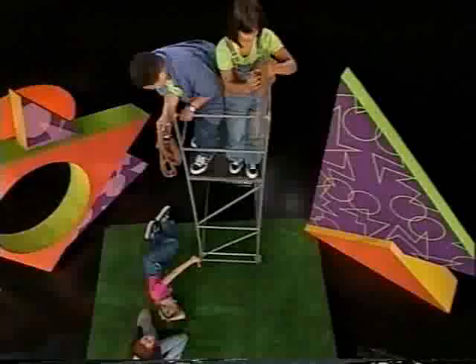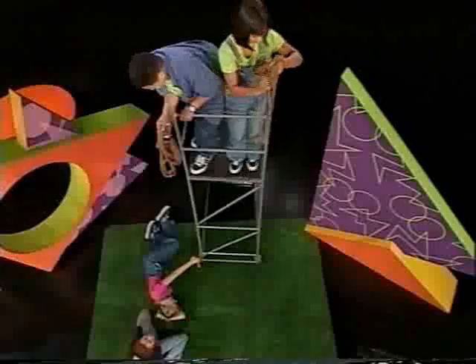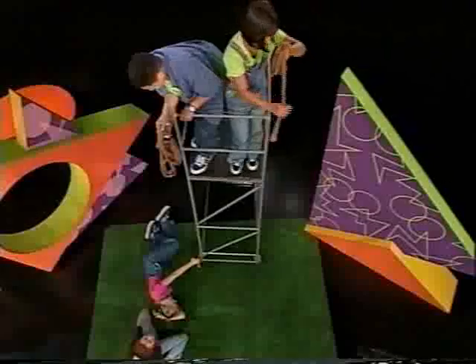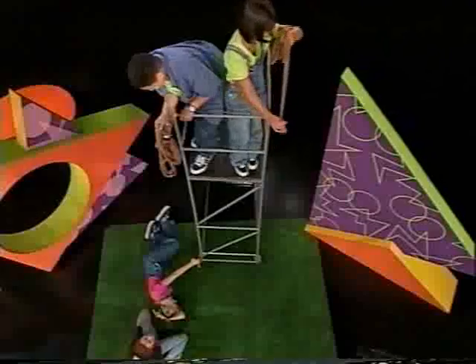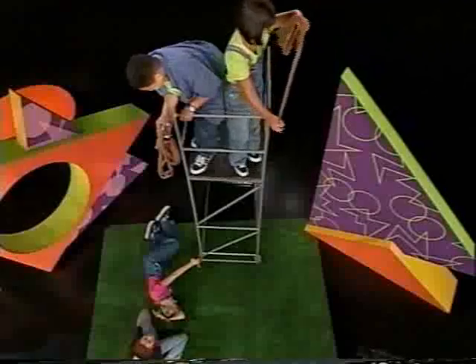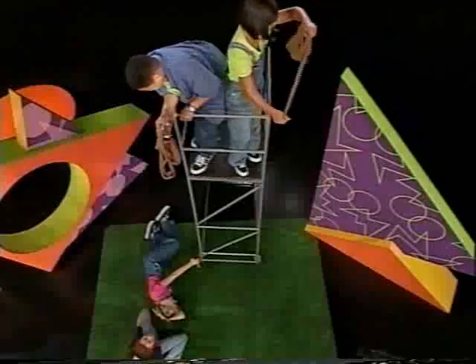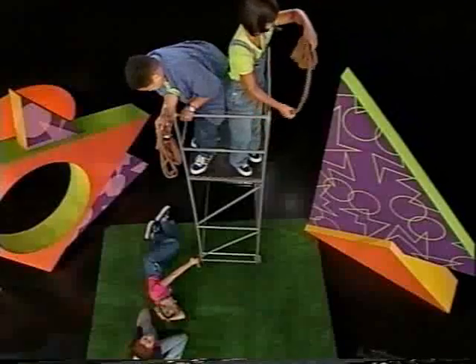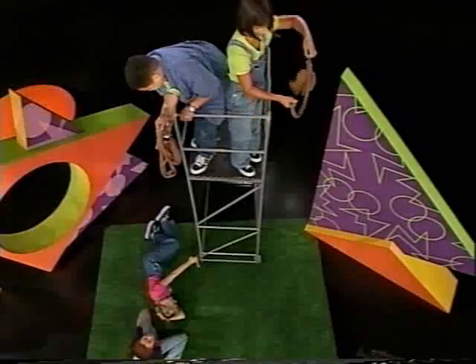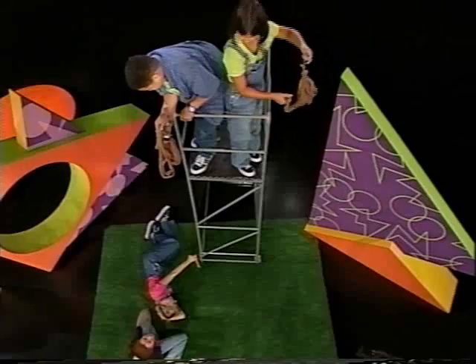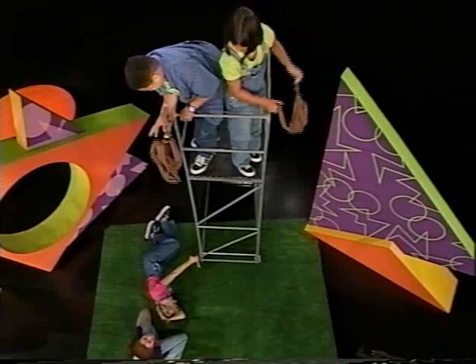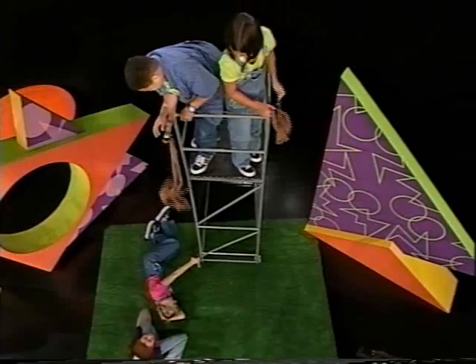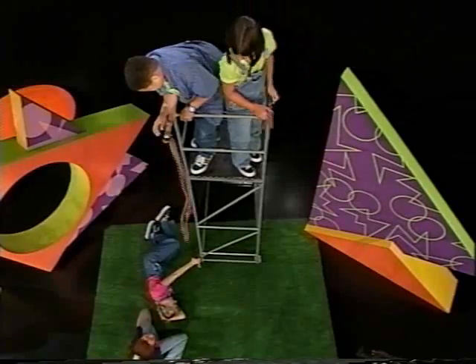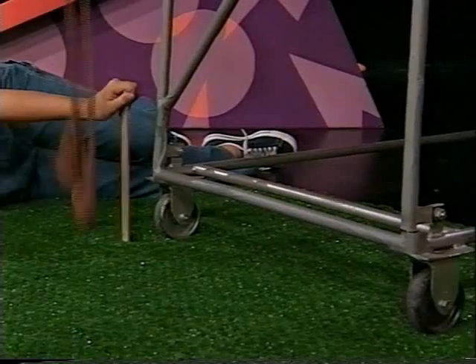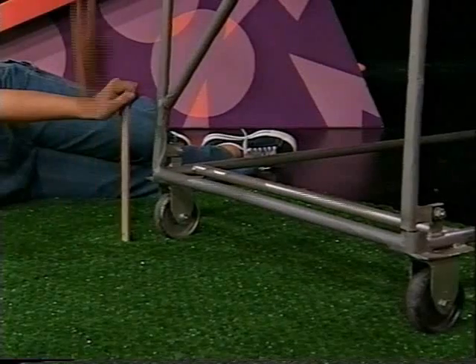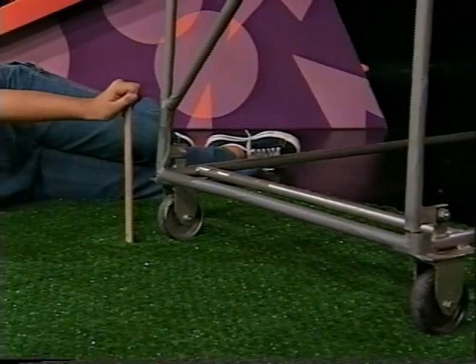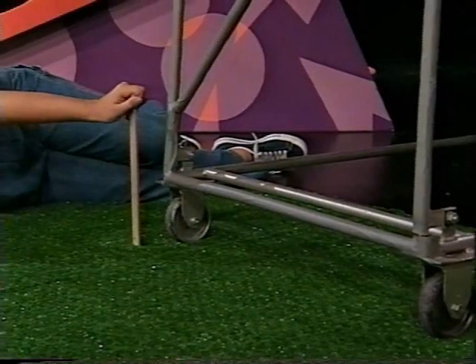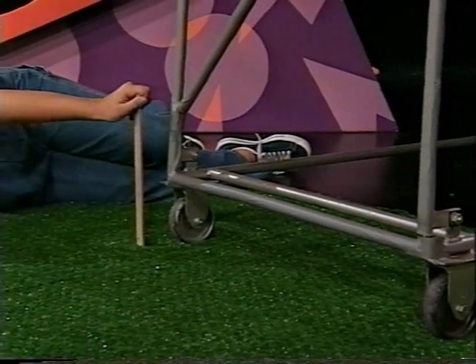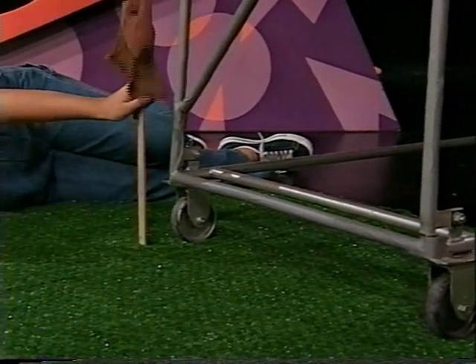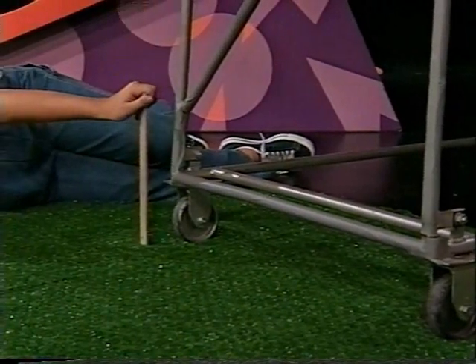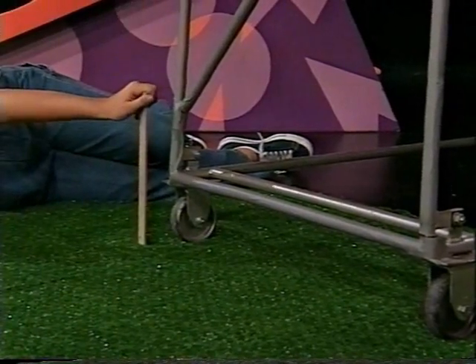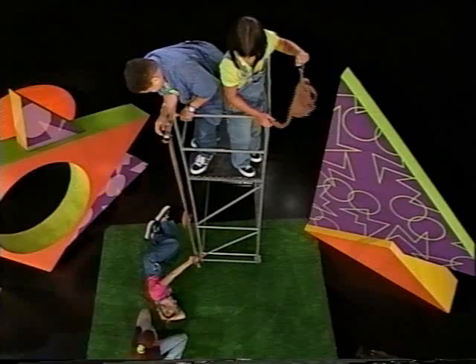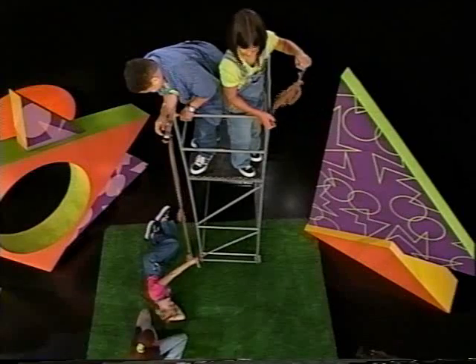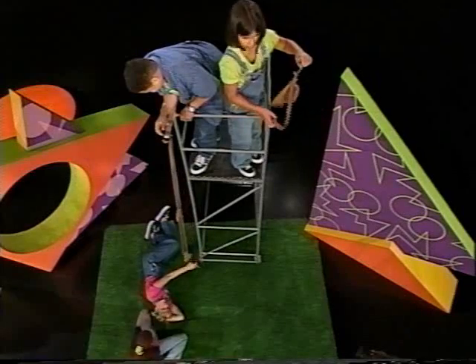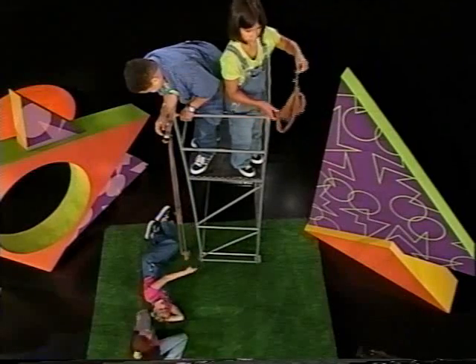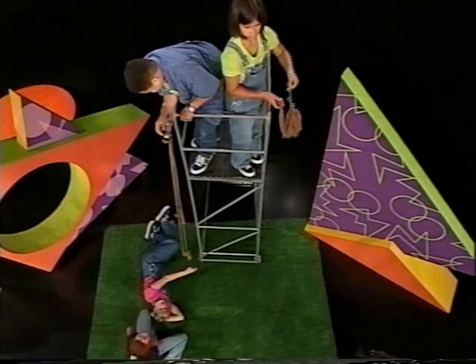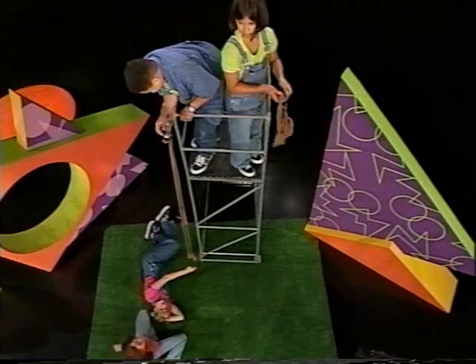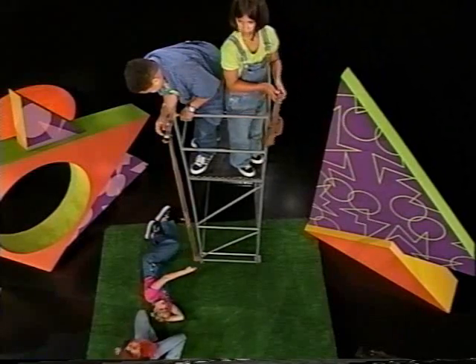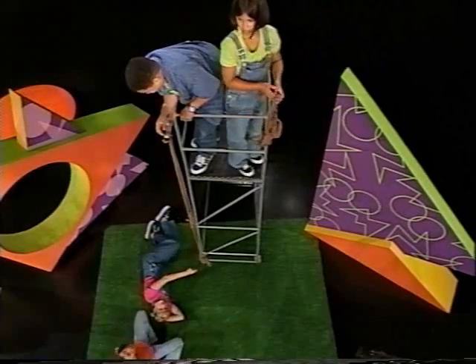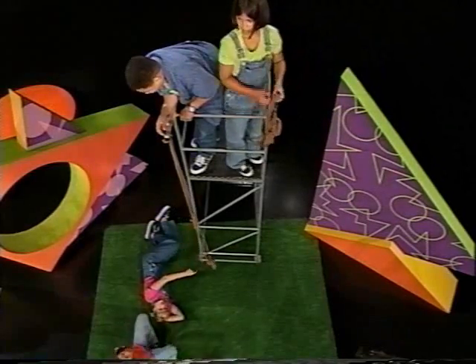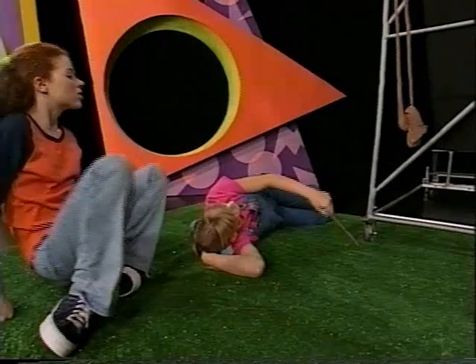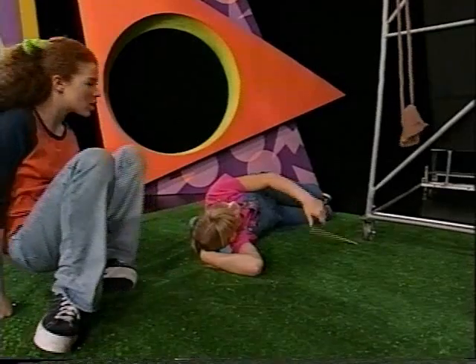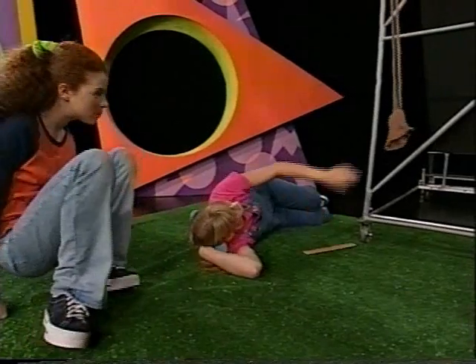Ready? One, two, three. Whoa! Whoa, that was good. That was like one inch — it went below. Good job.